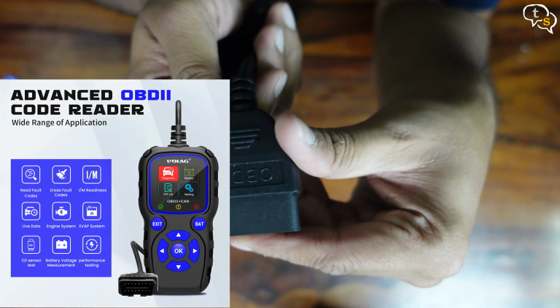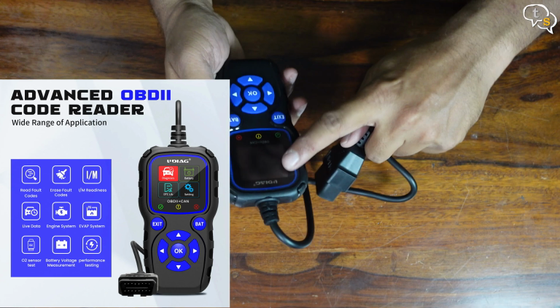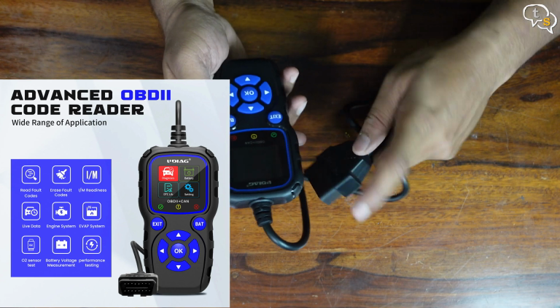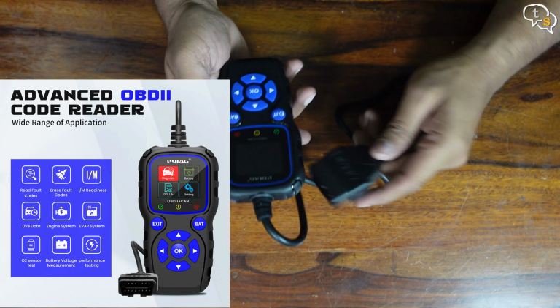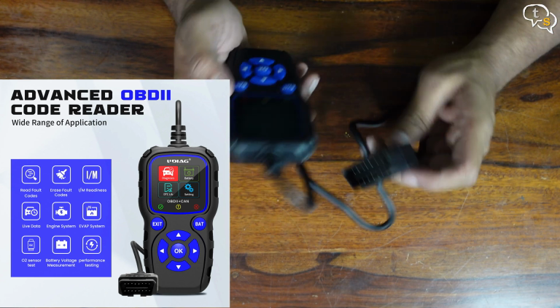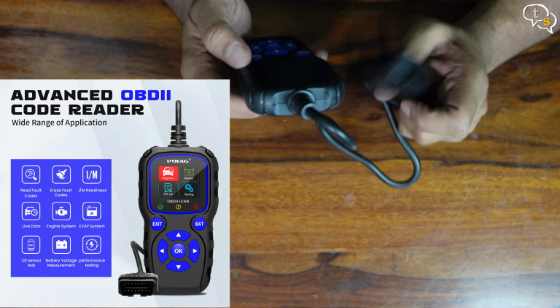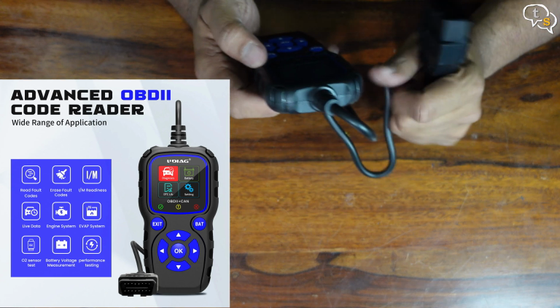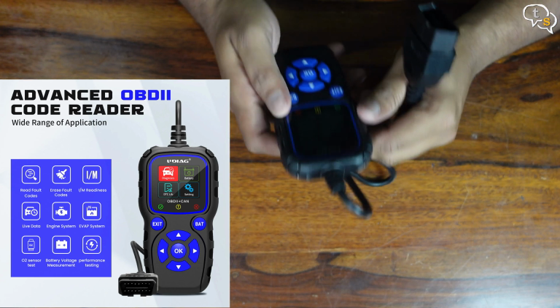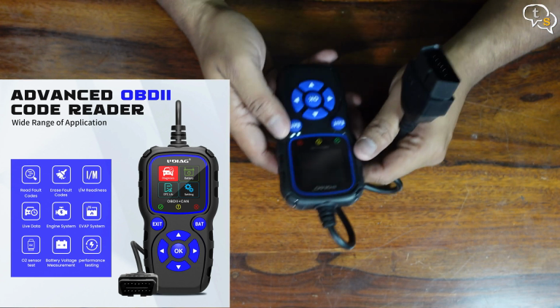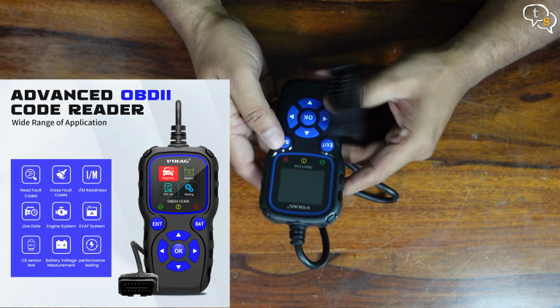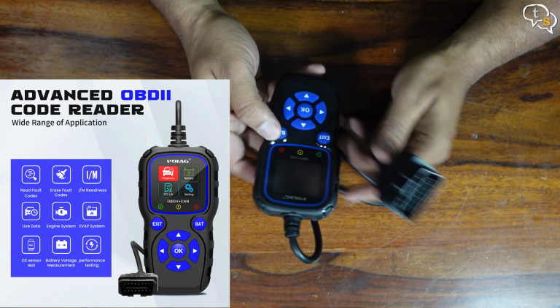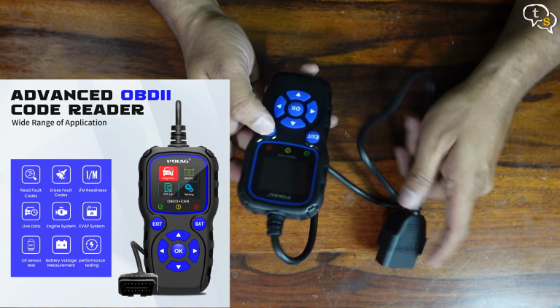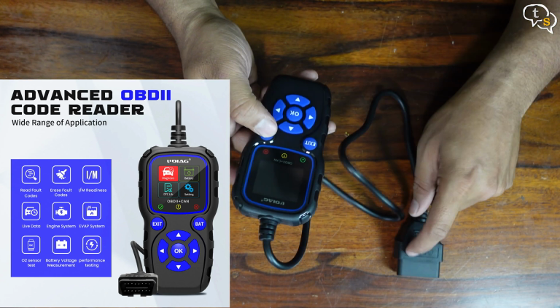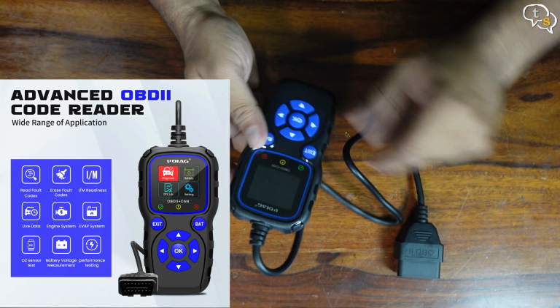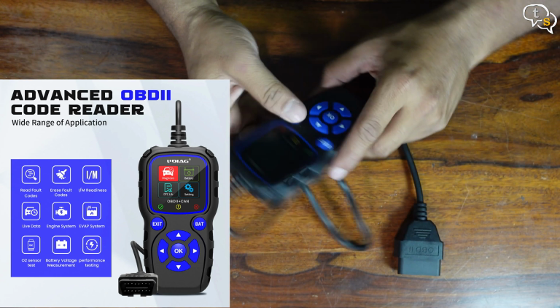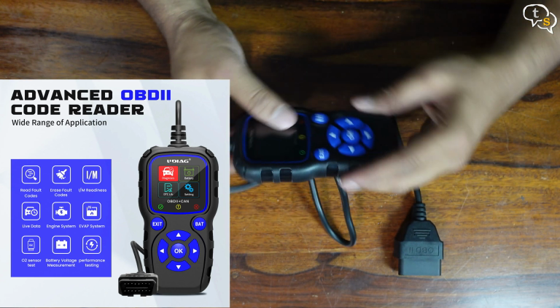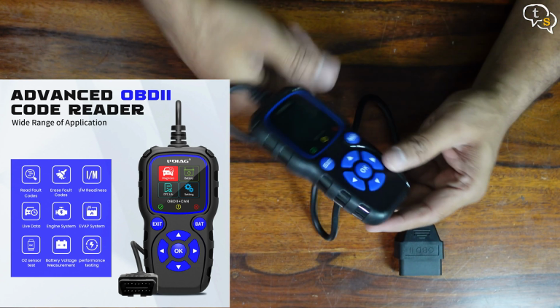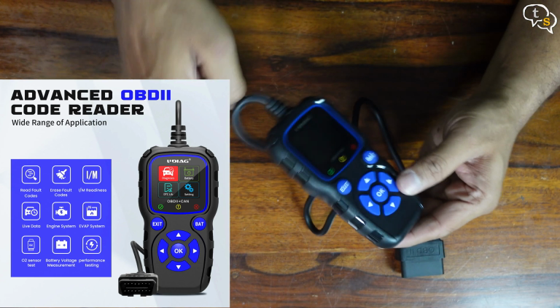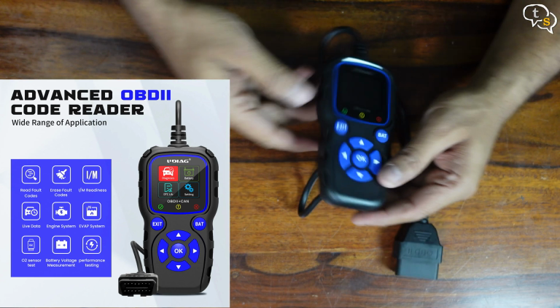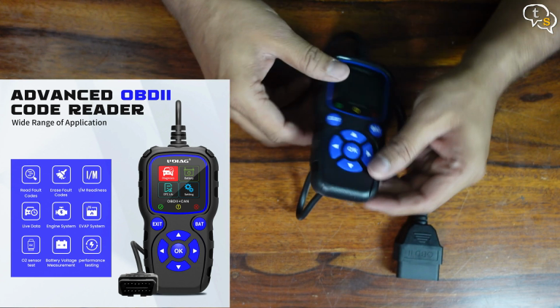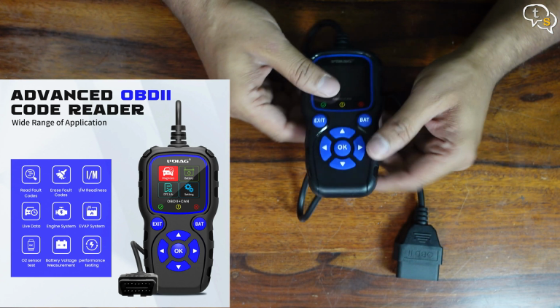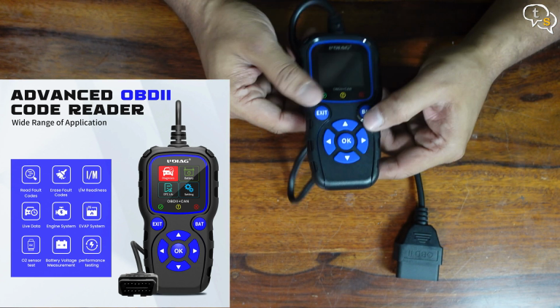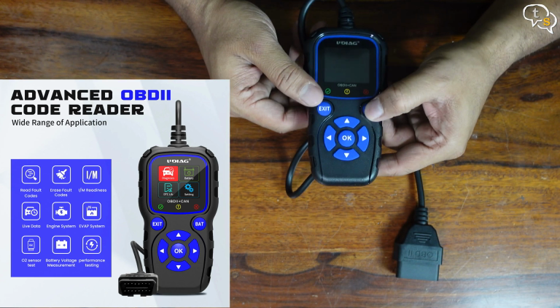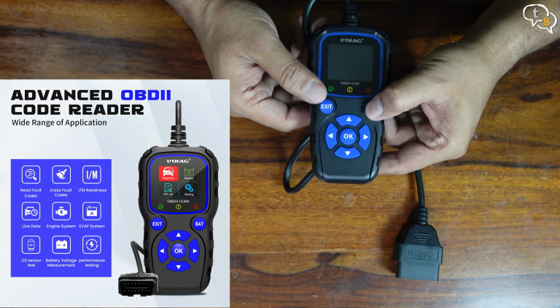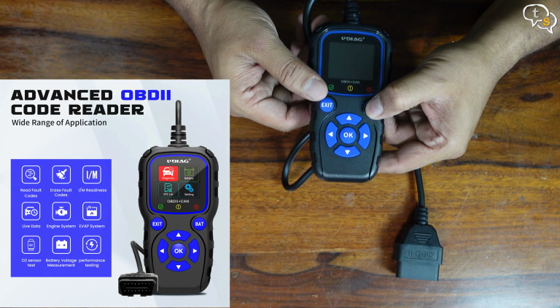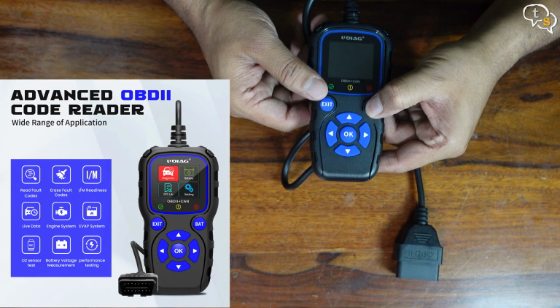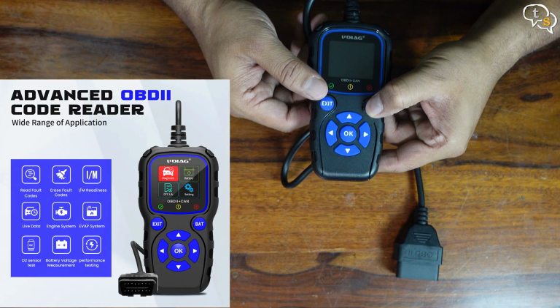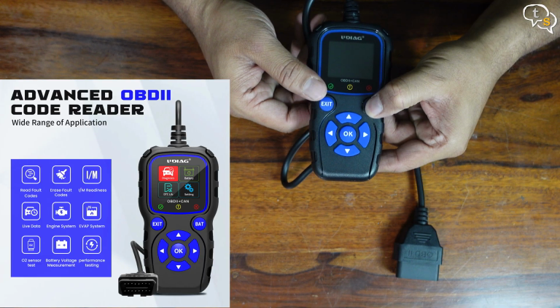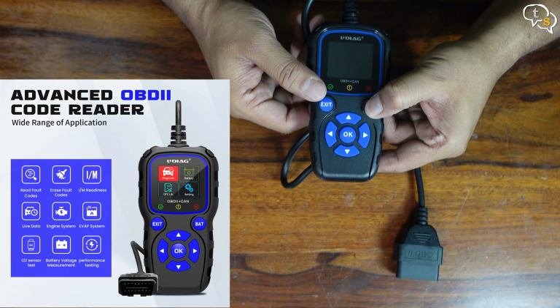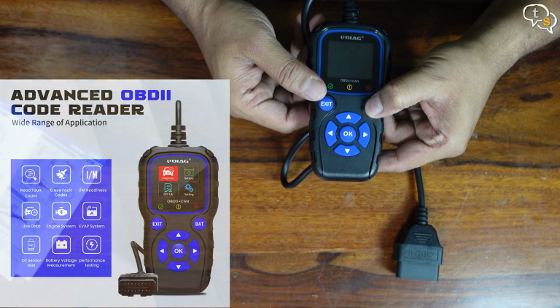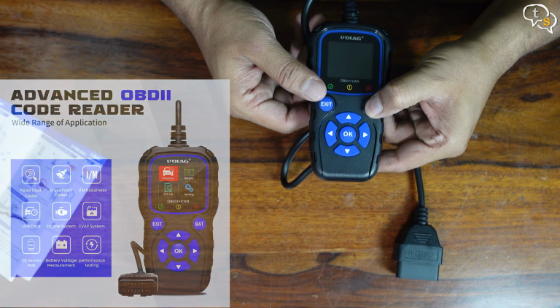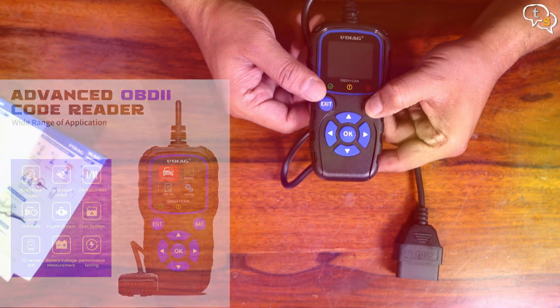The CR720 supports full OBD2, 10 test modes. It can't be powered other than via the OBD port. So let's get to a car.